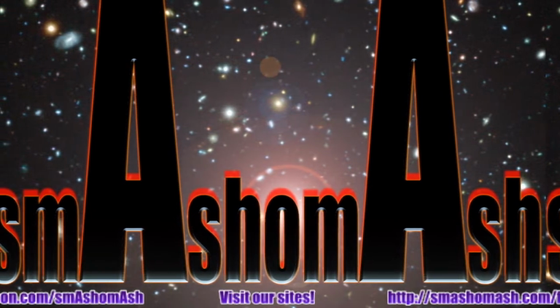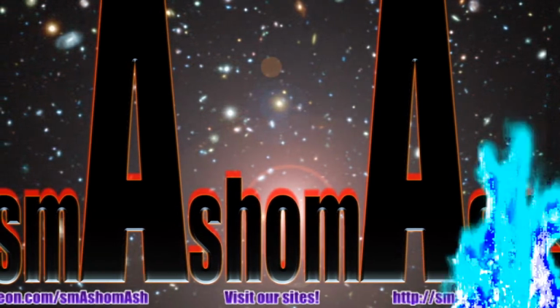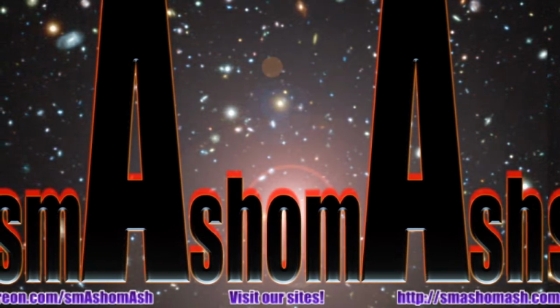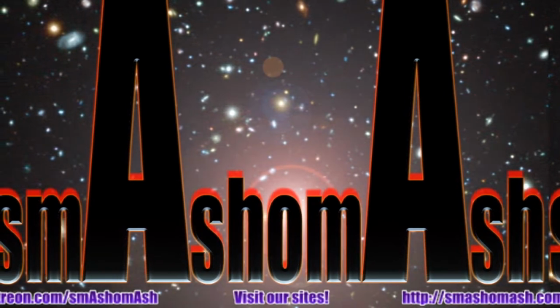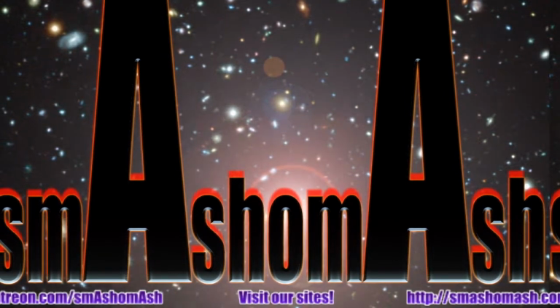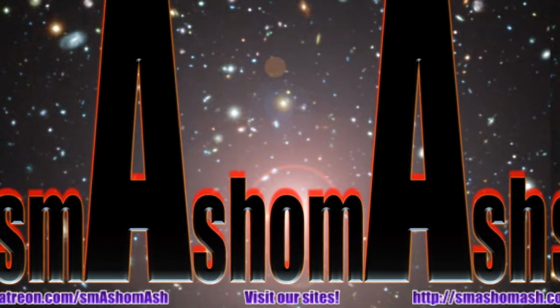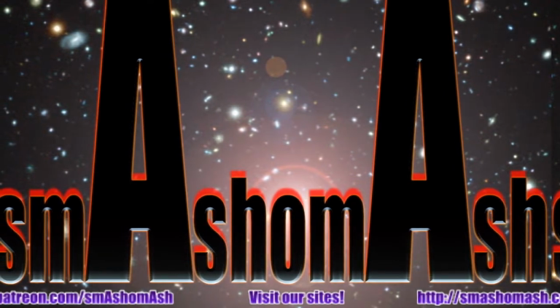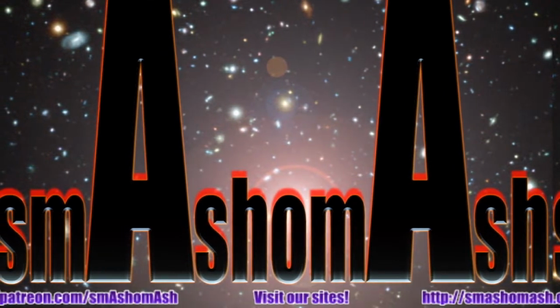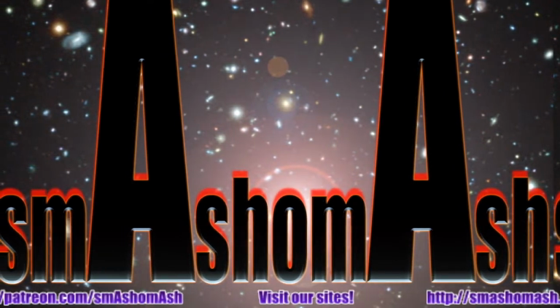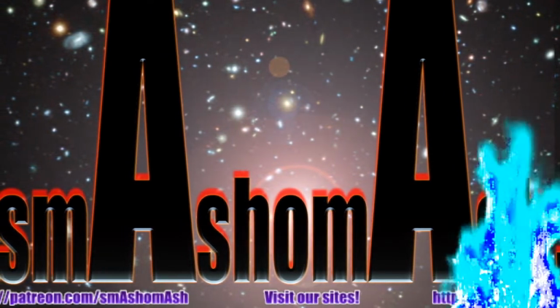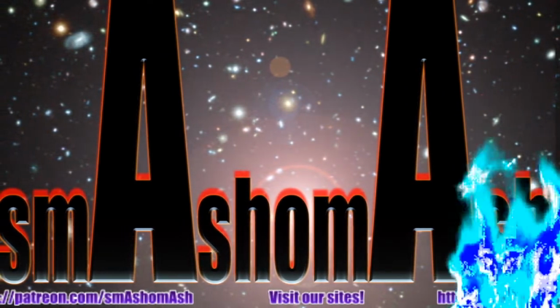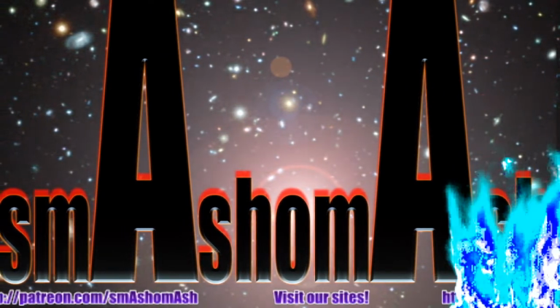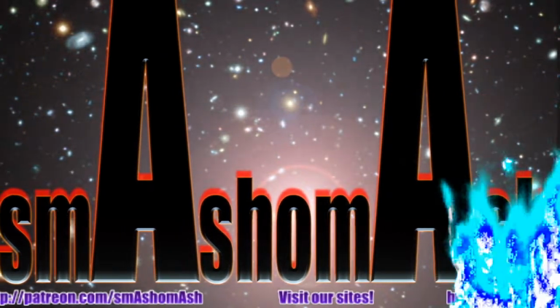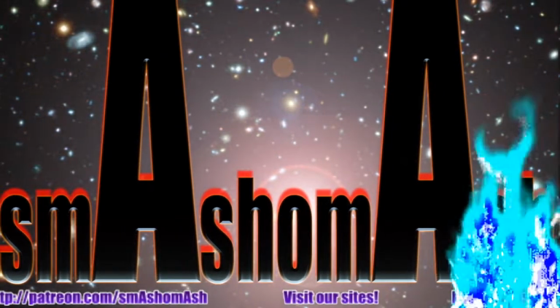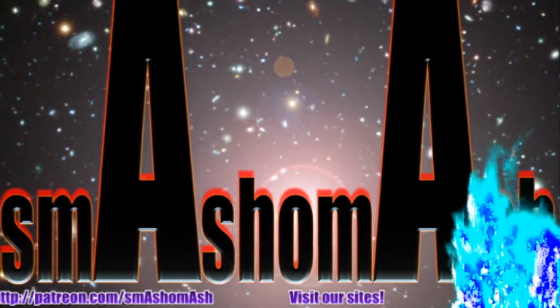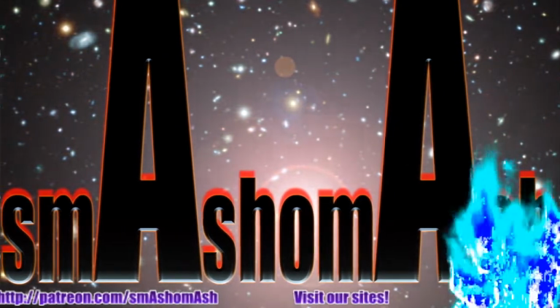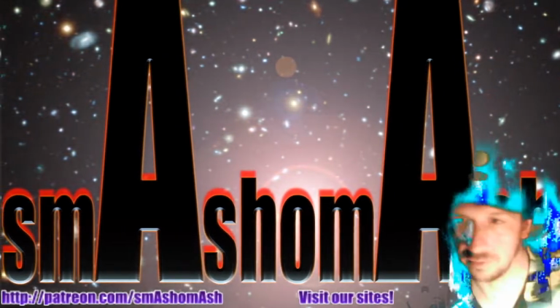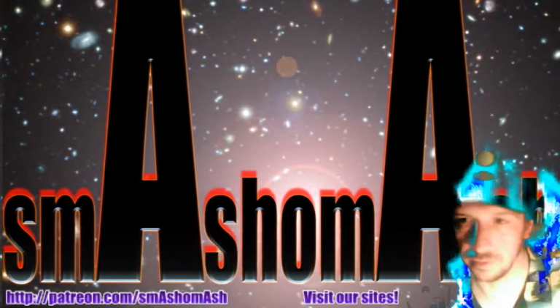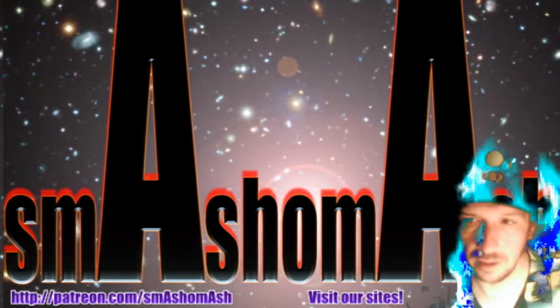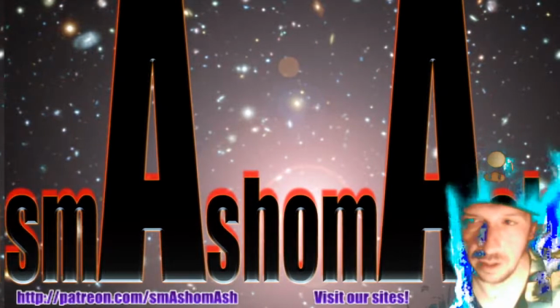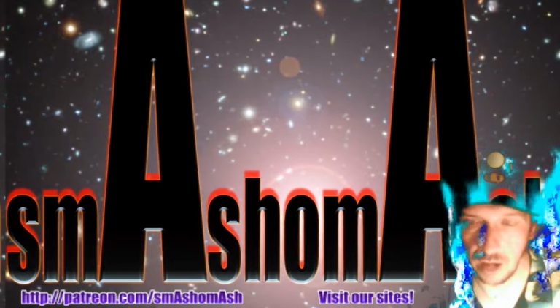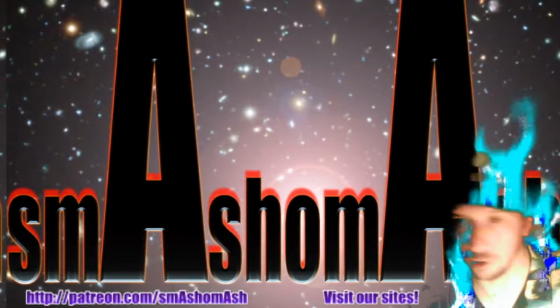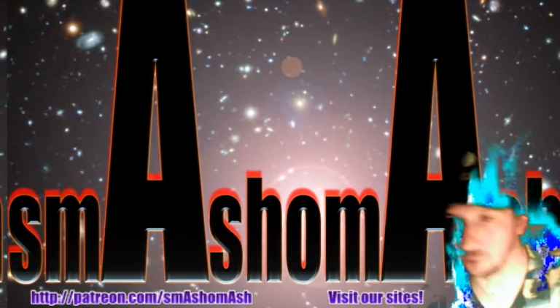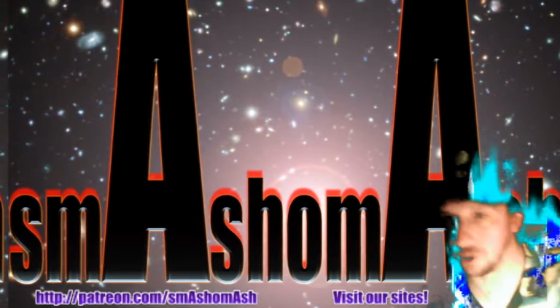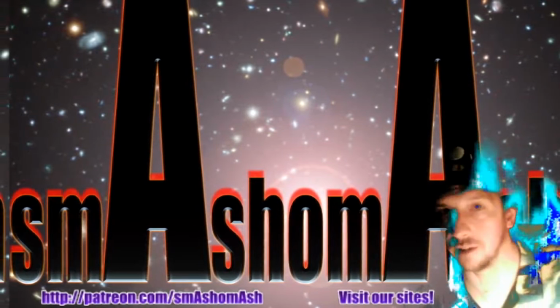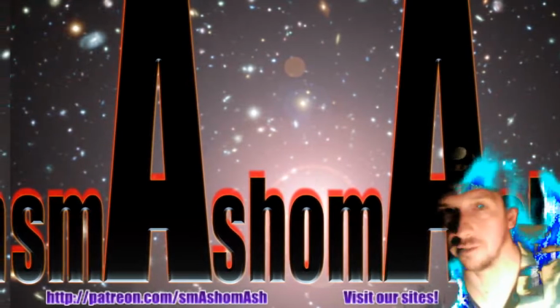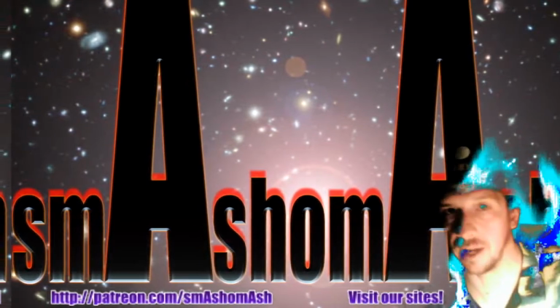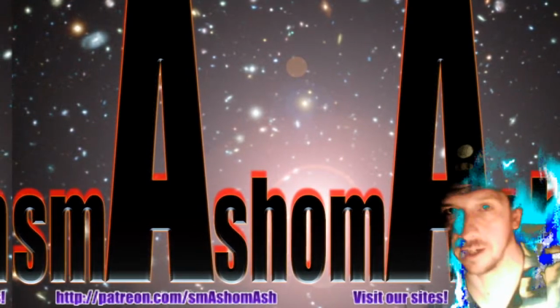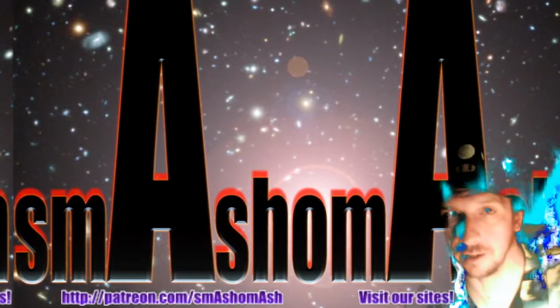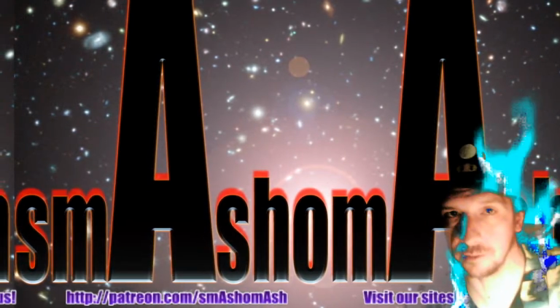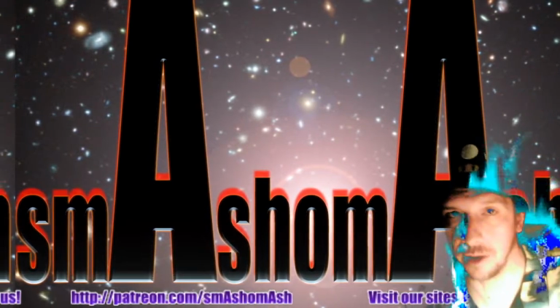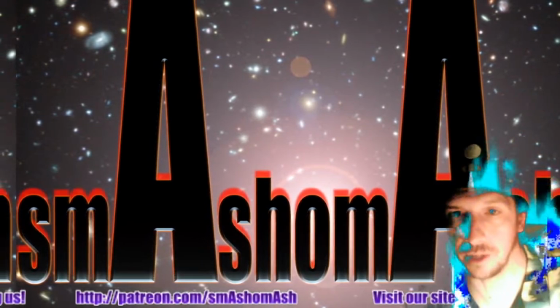Hey, everybody. Welcome to the Daily Space Weather. I'm your host Dan, a.k.a. Smash-O-Mash.